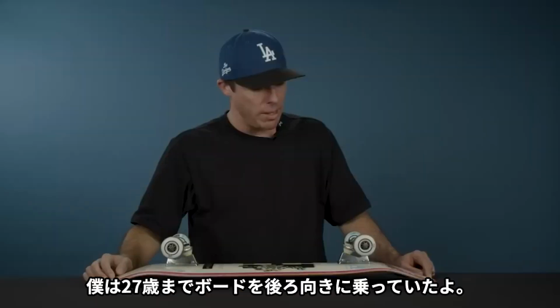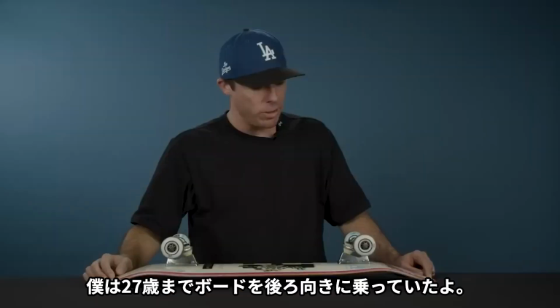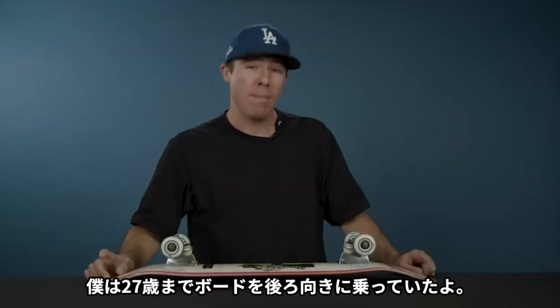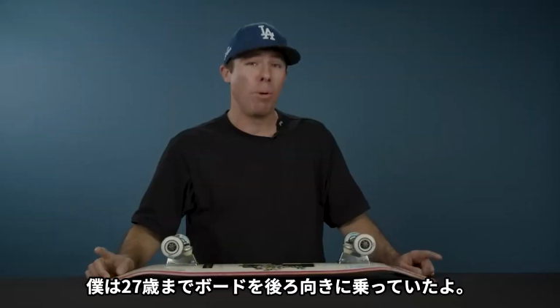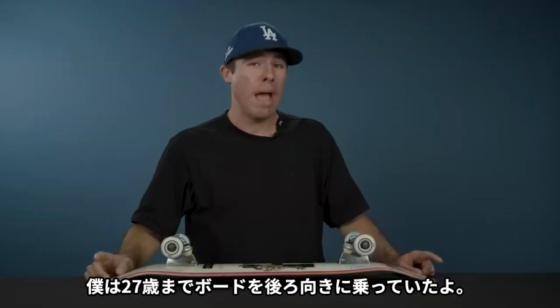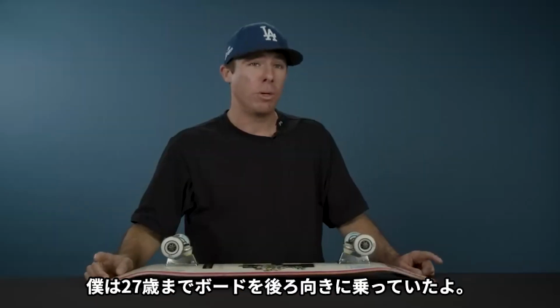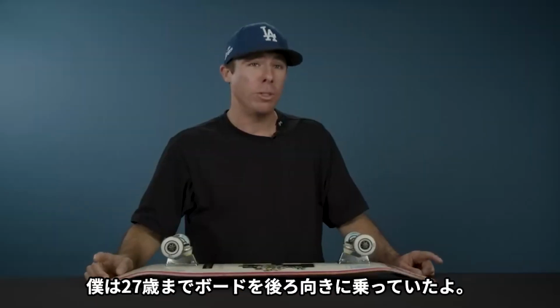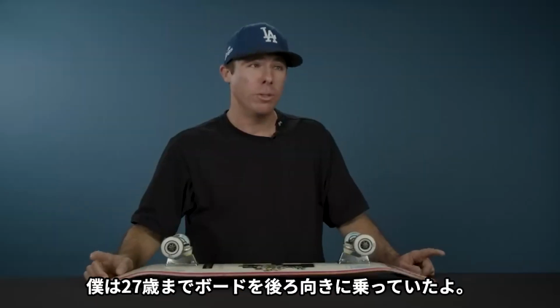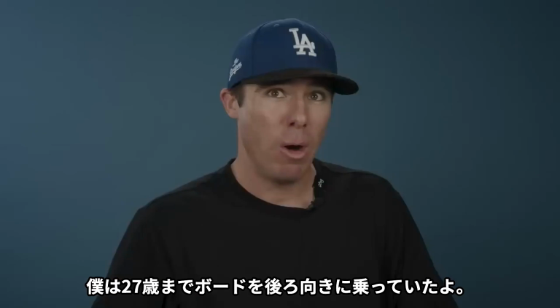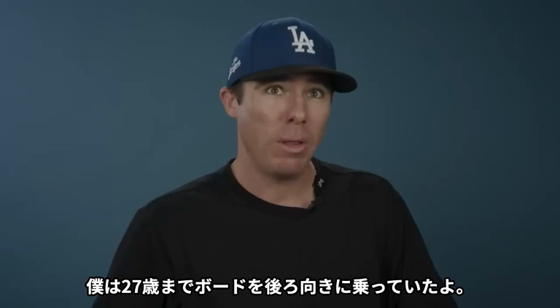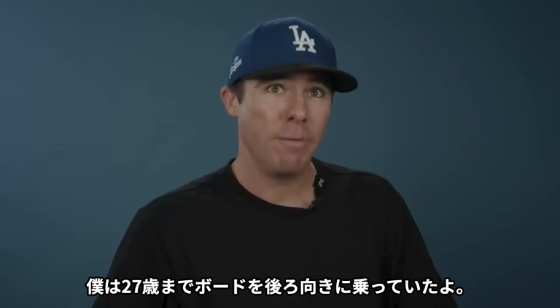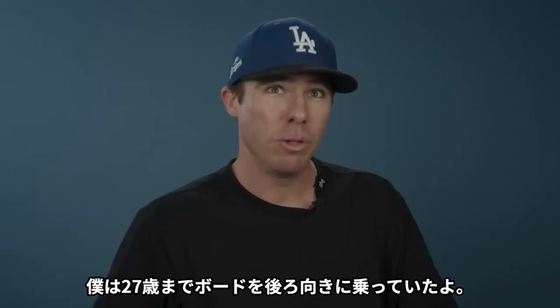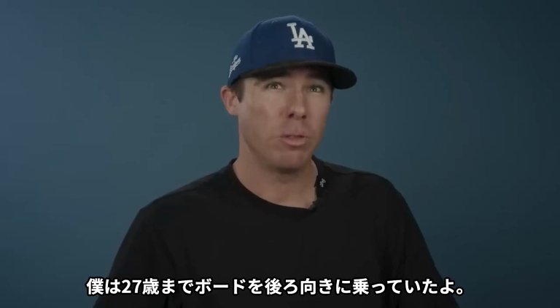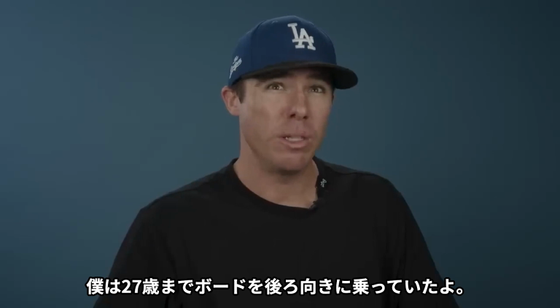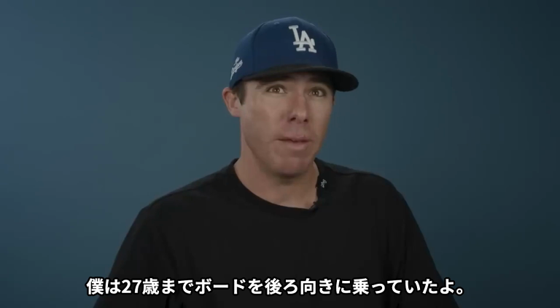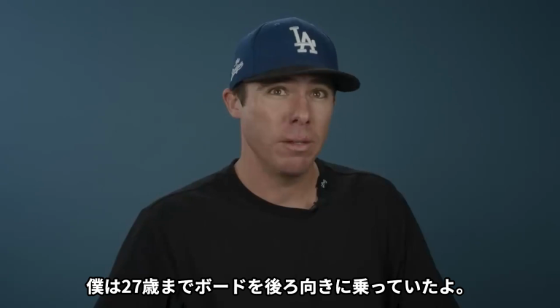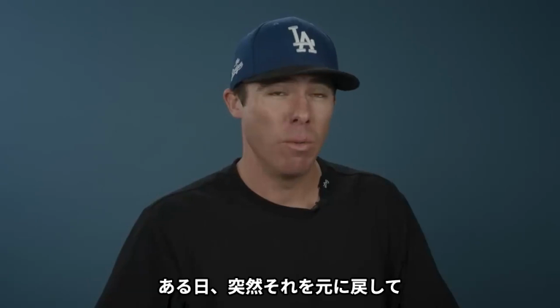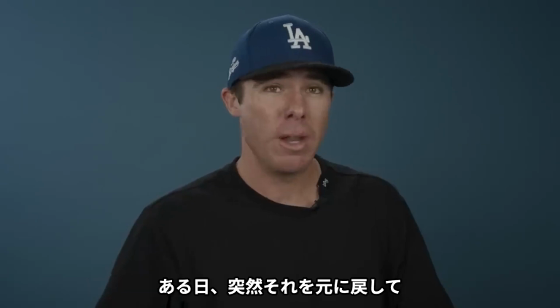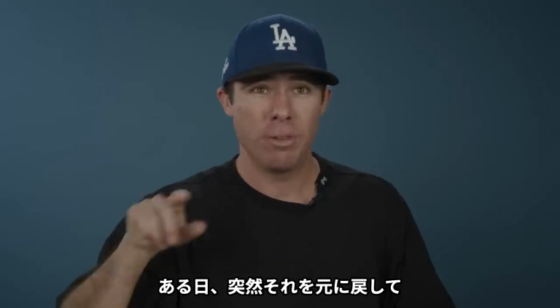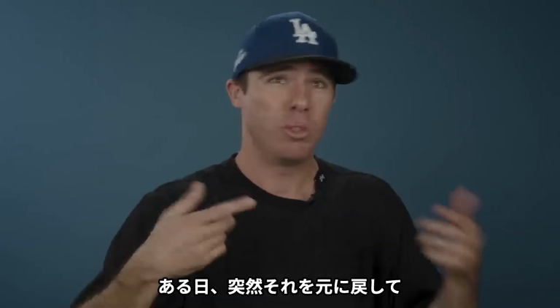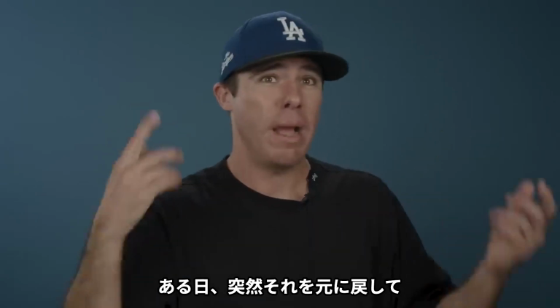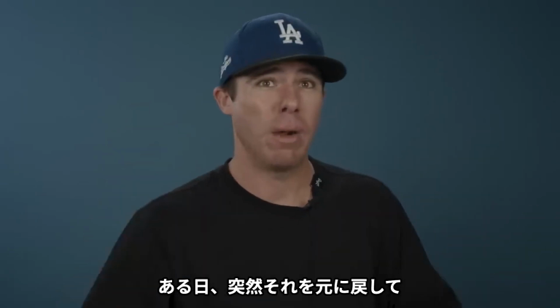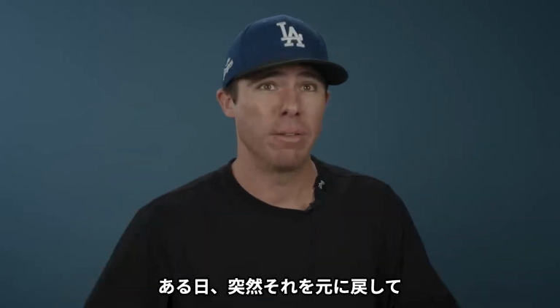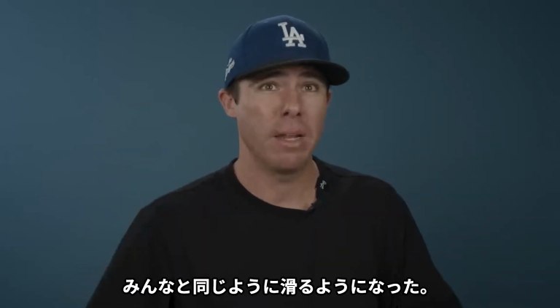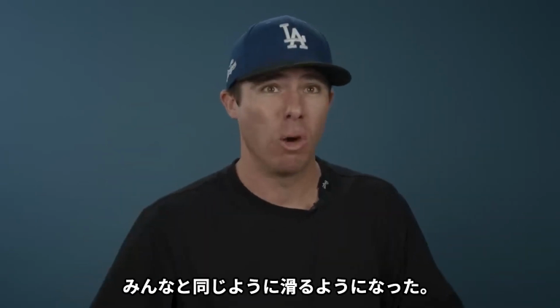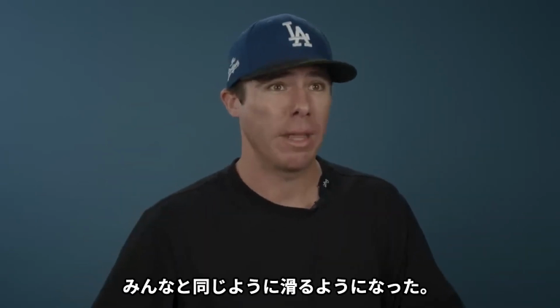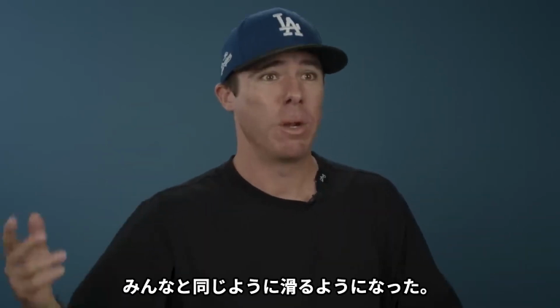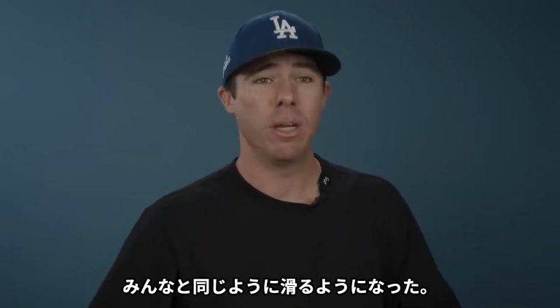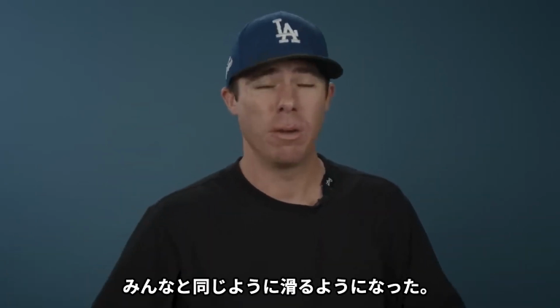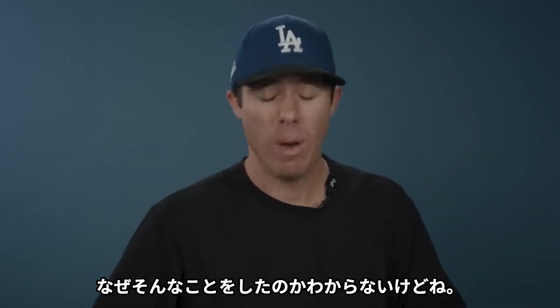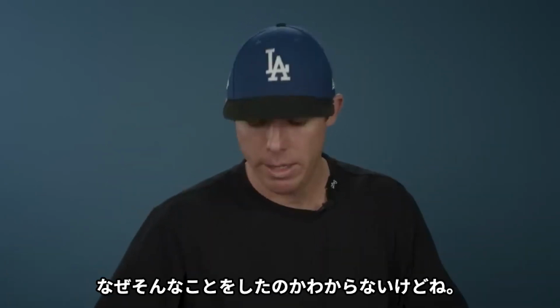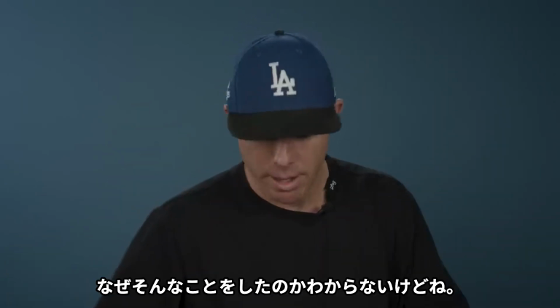I used to ride my board backwards my whole life until I was about 27. Then one day I just switched it back around and skated normal like everyone else. I don't know why I did that.